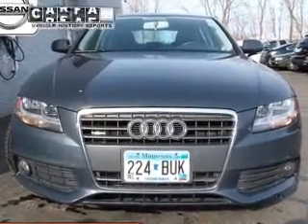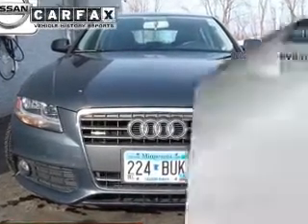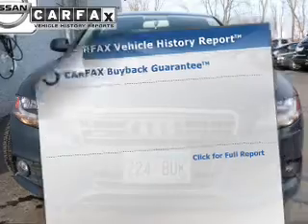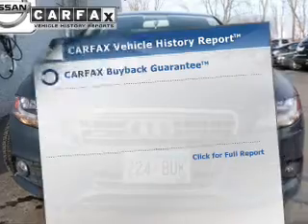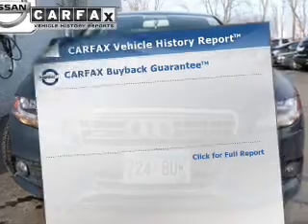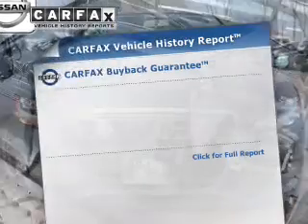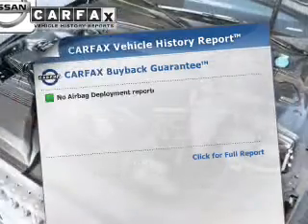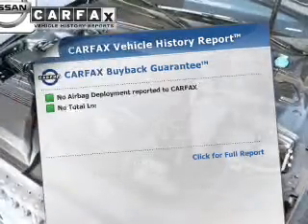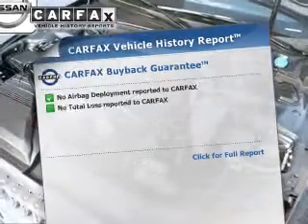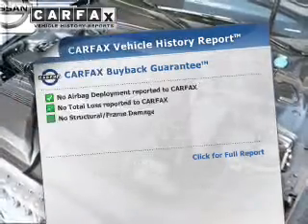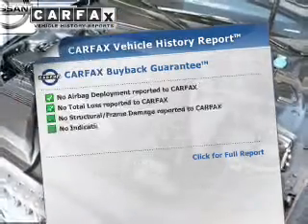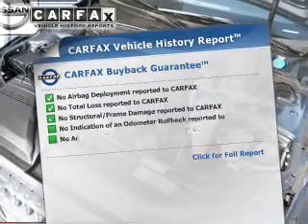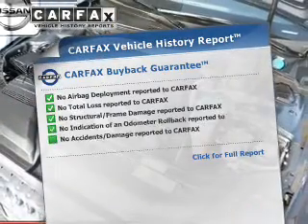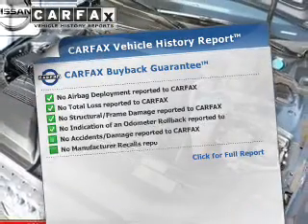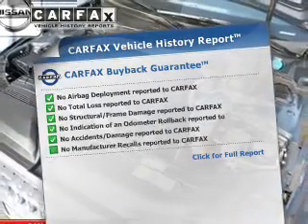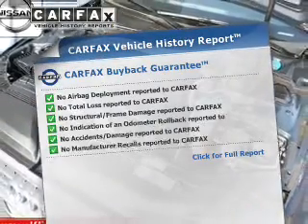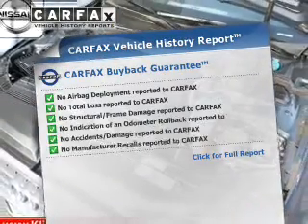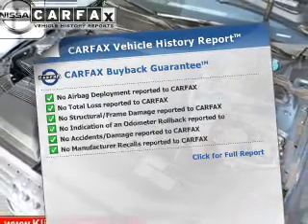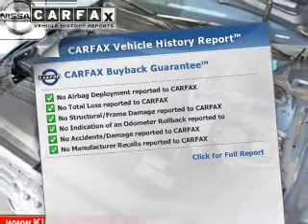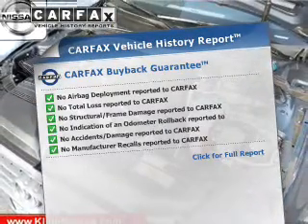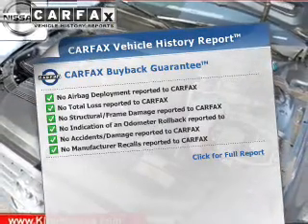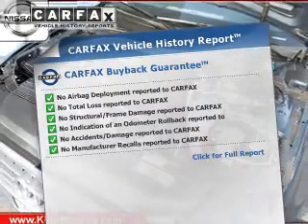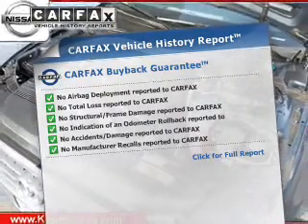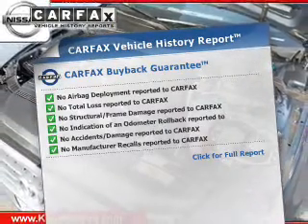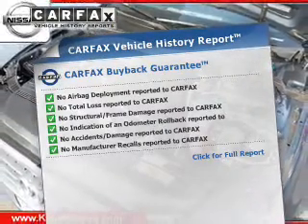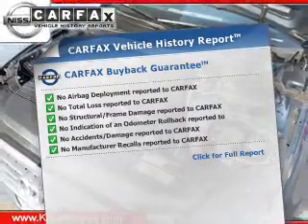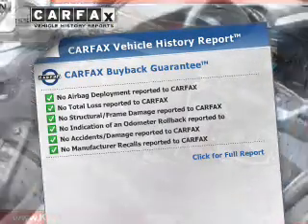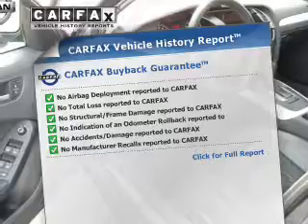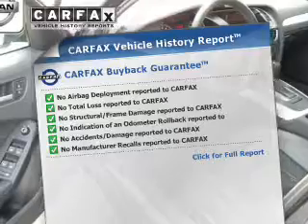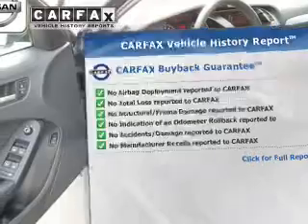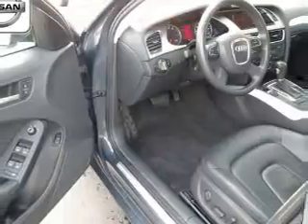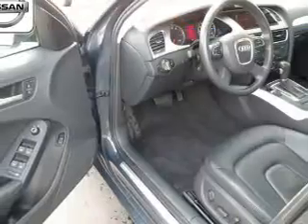Rest easy knowing this vehicle comes with a Carfax Vehicle History Report from Carfax, the most trusted provider of vehicle information.